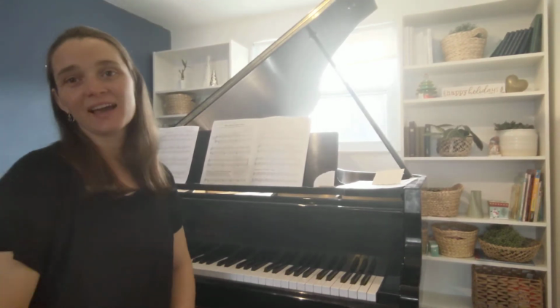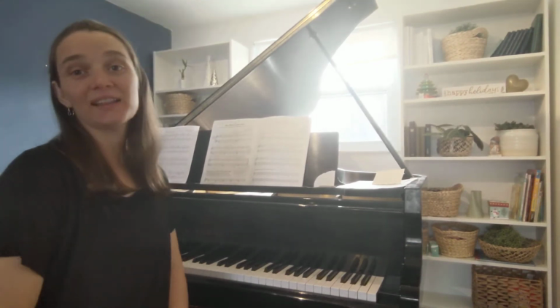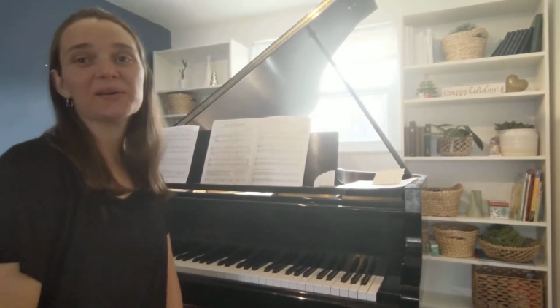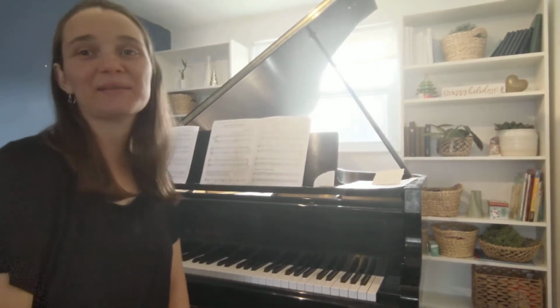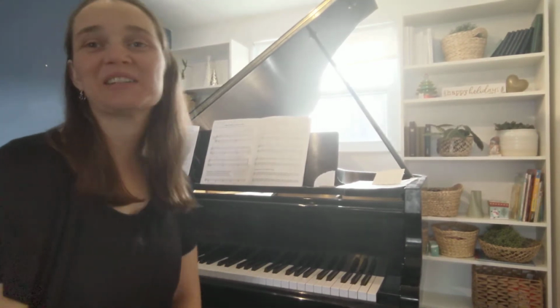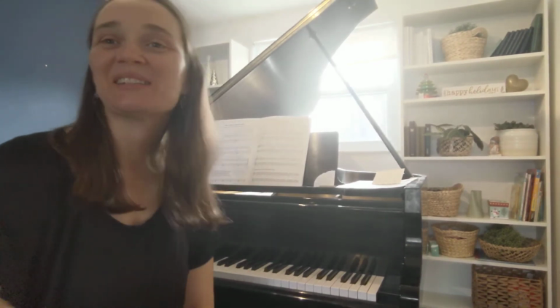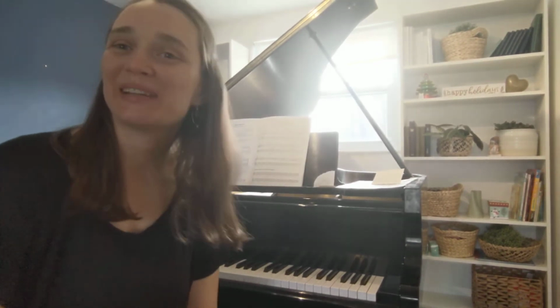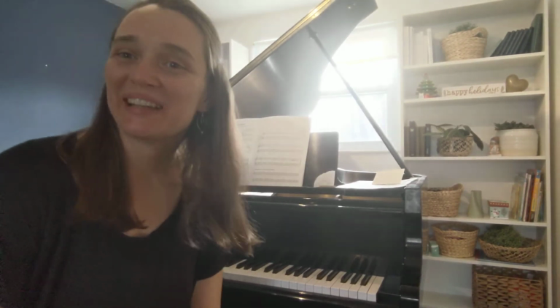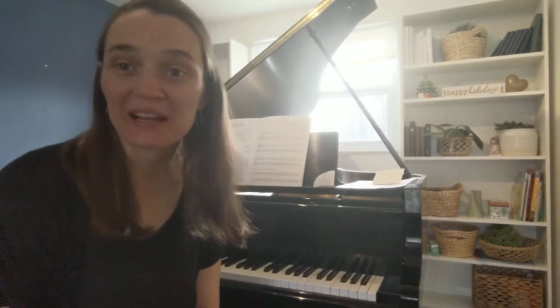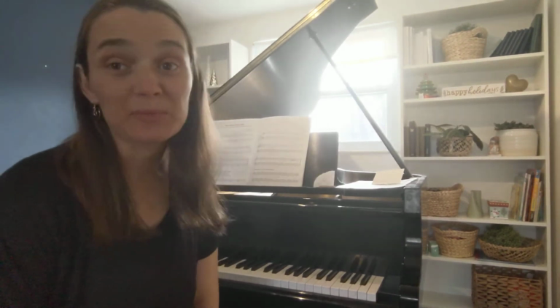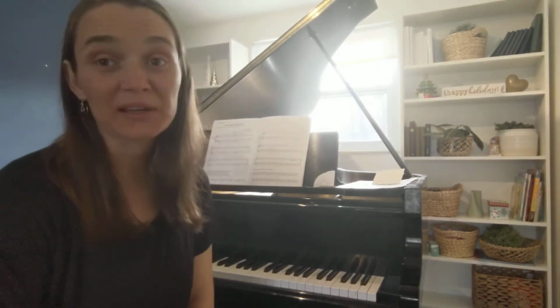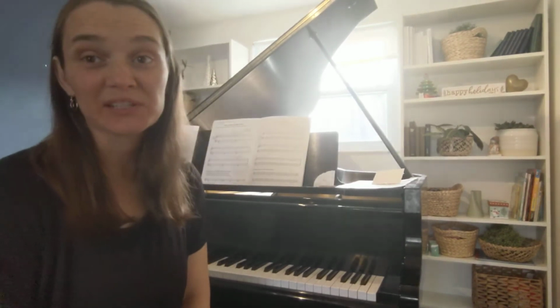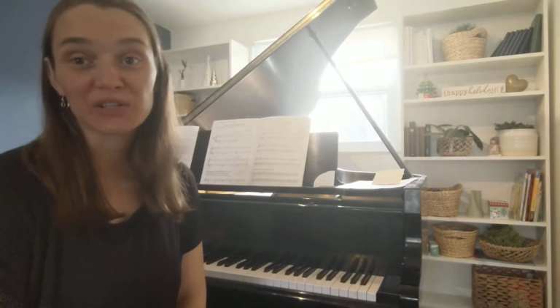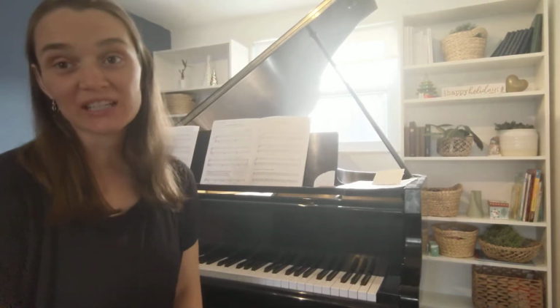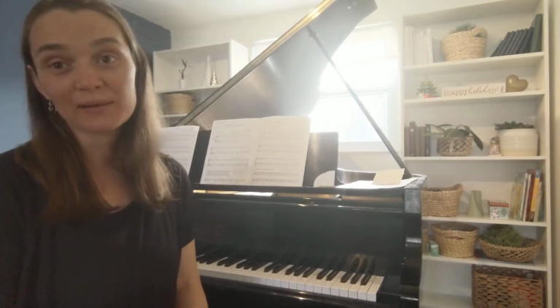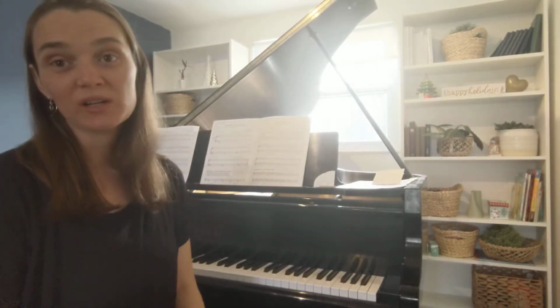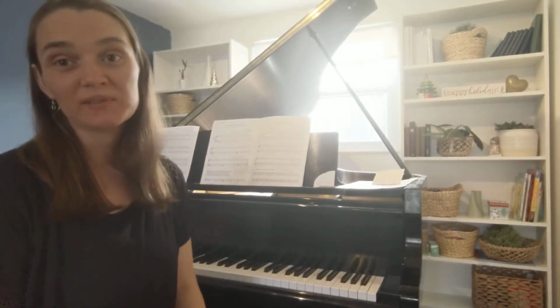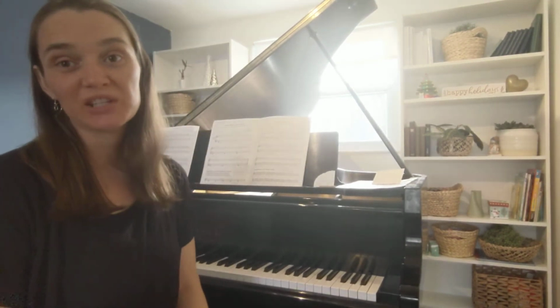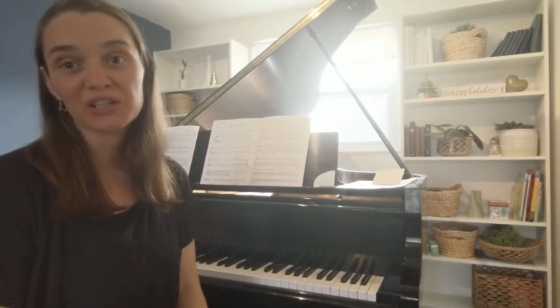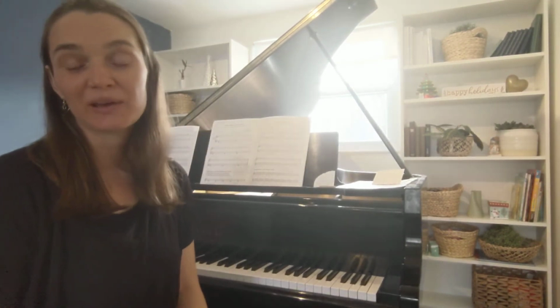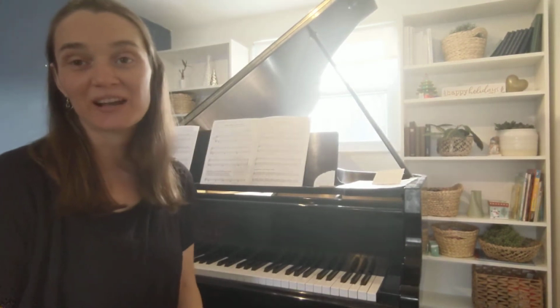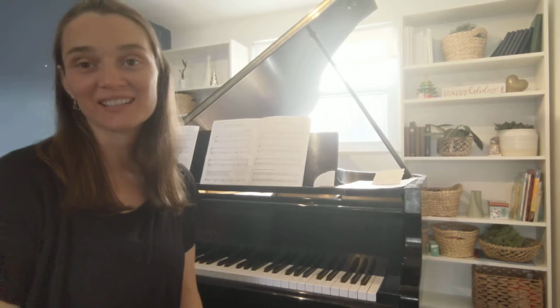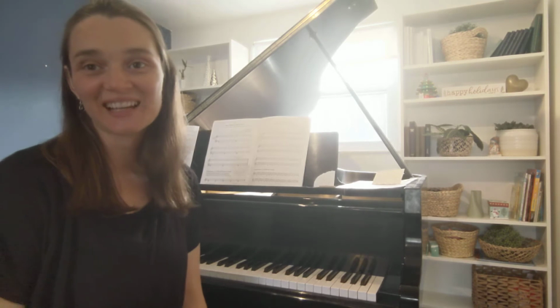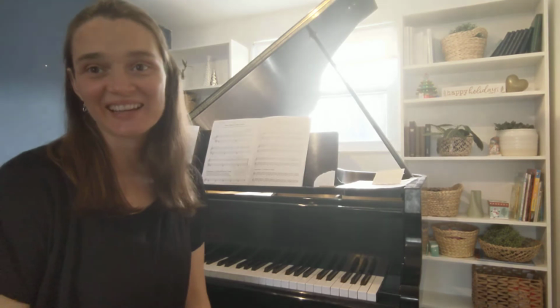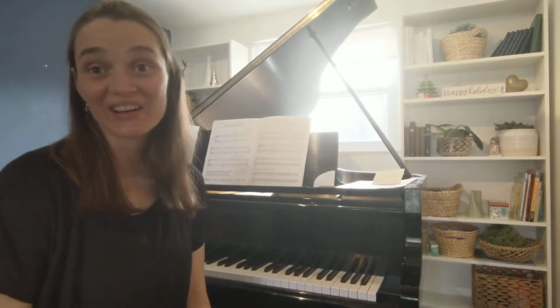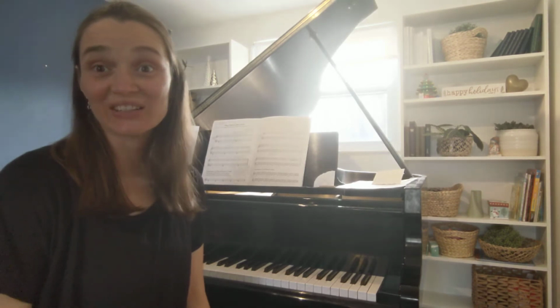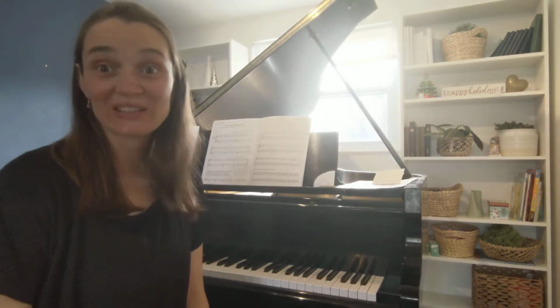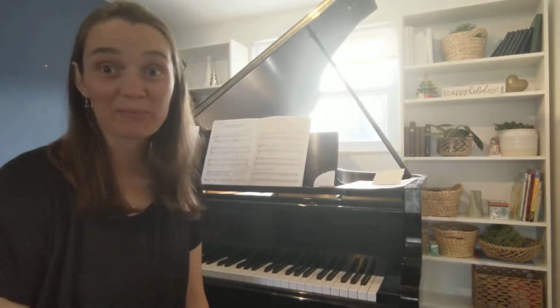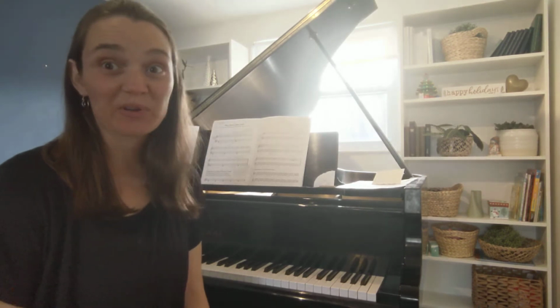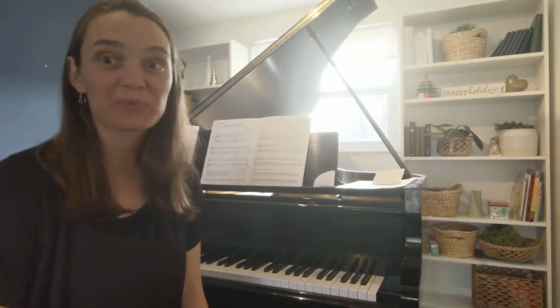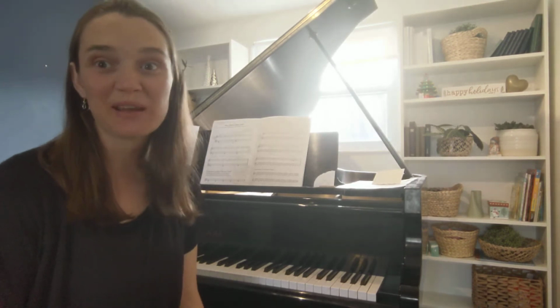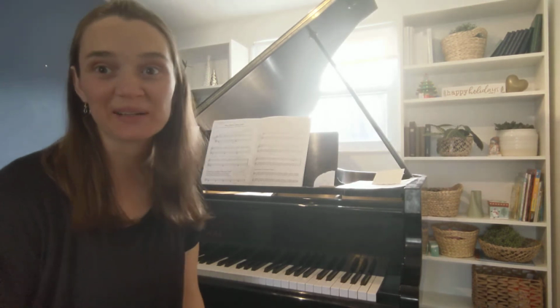Hello, I'm Michelle Sweeney and I'm a piano teacher. Today I'm going to be teaching you a practice technique called Stop-Prepare.